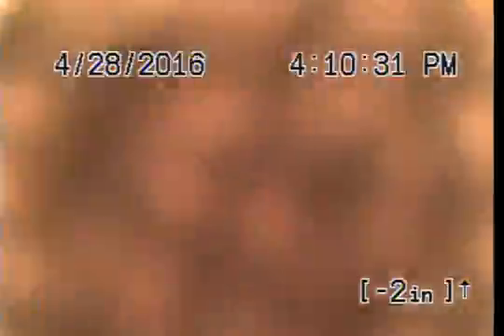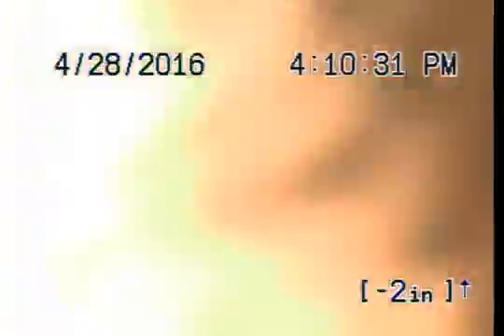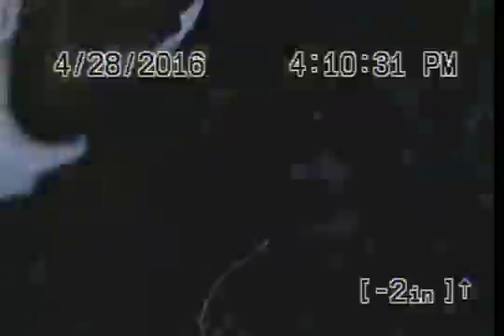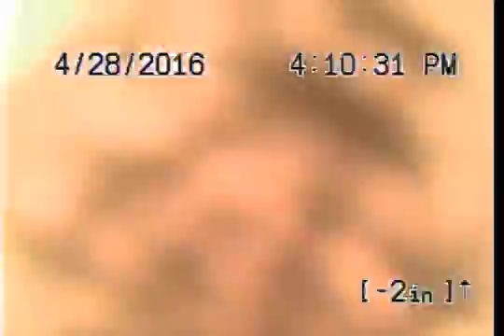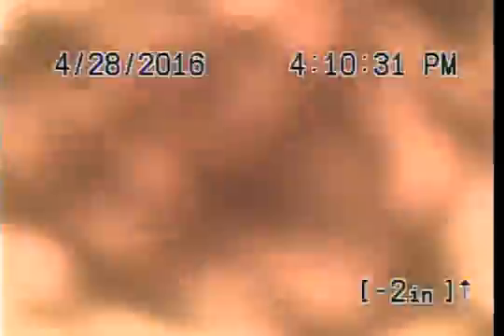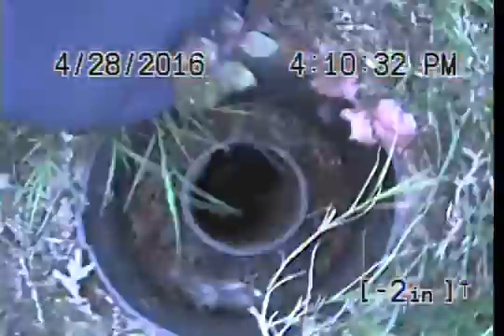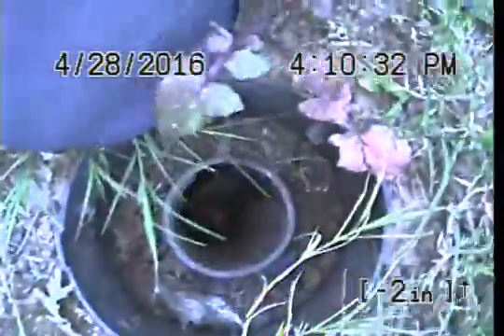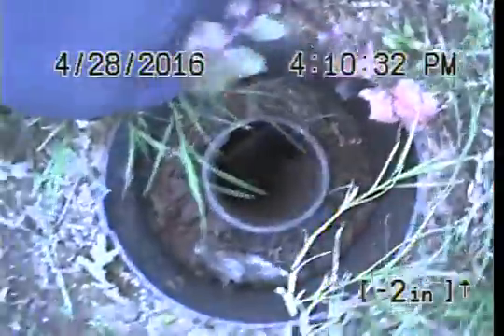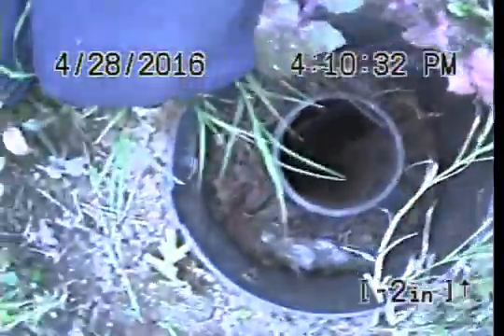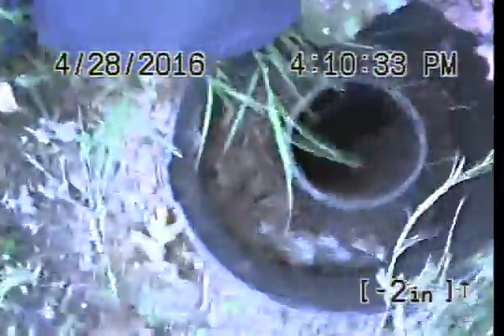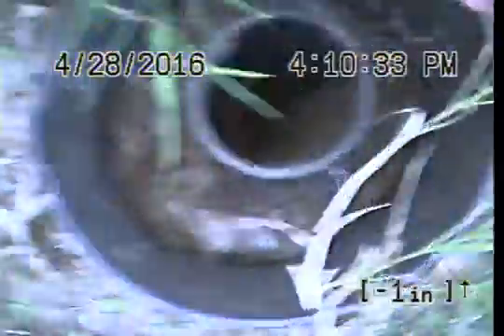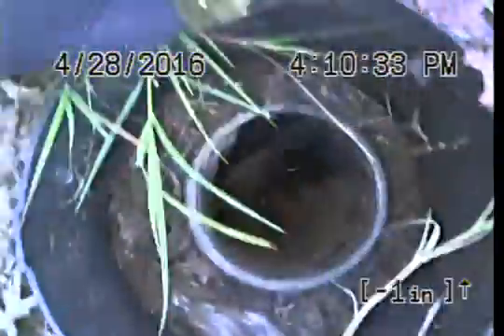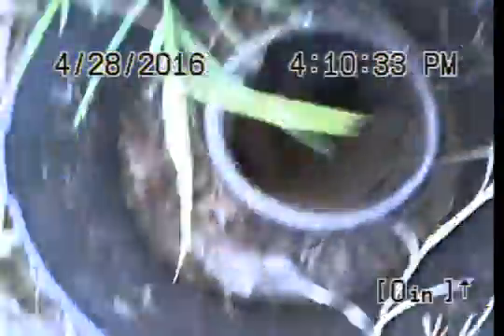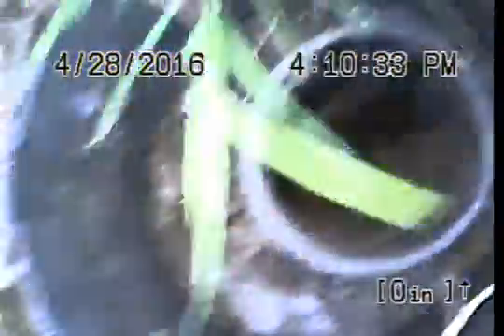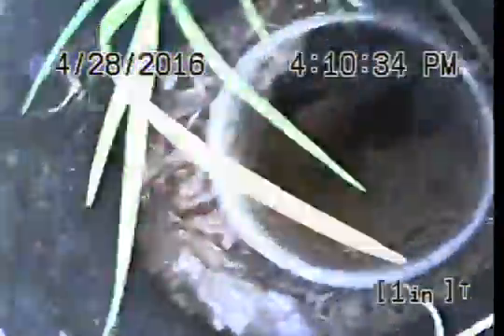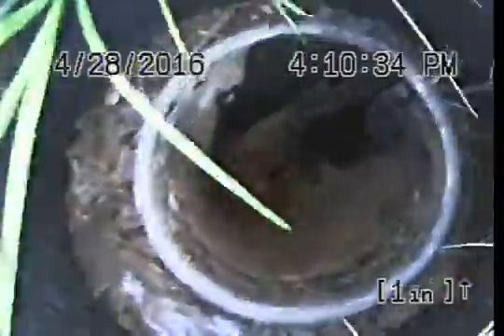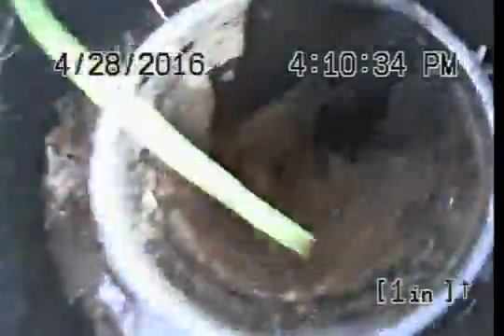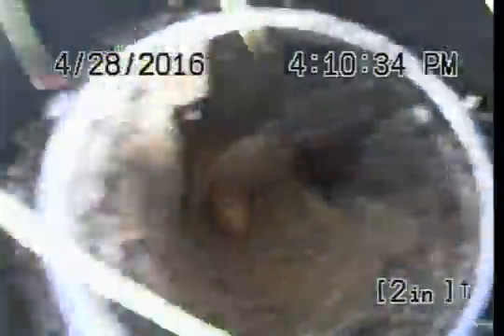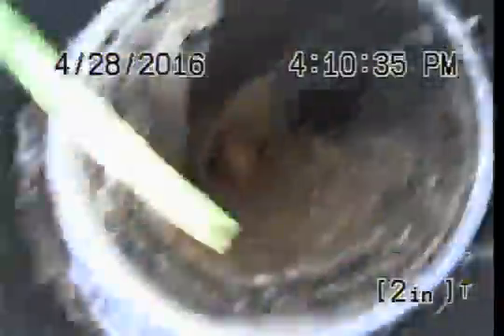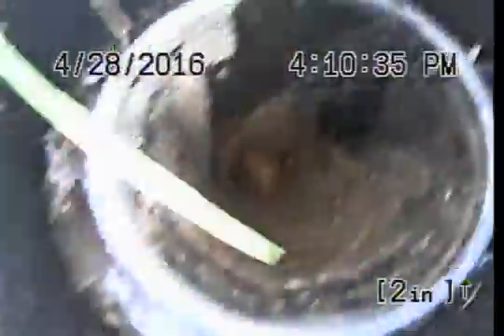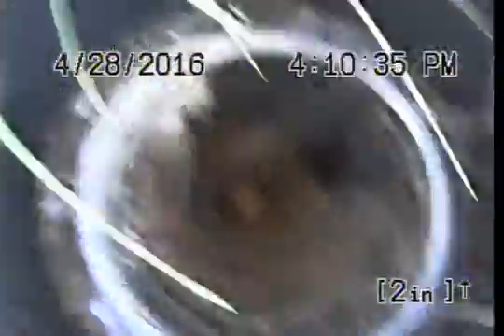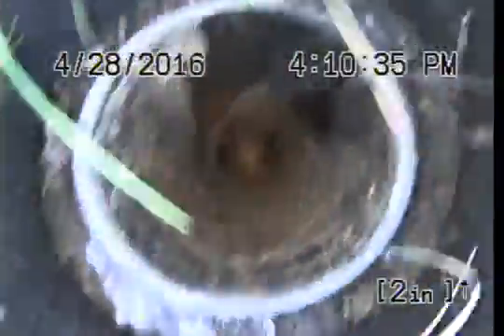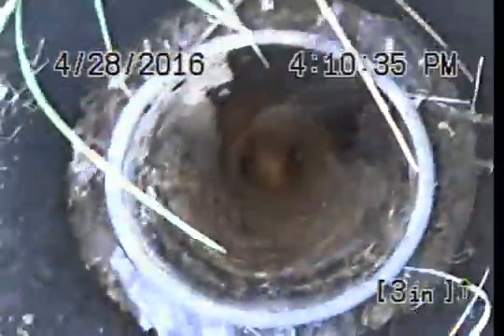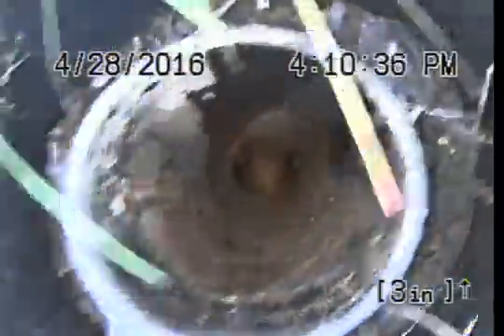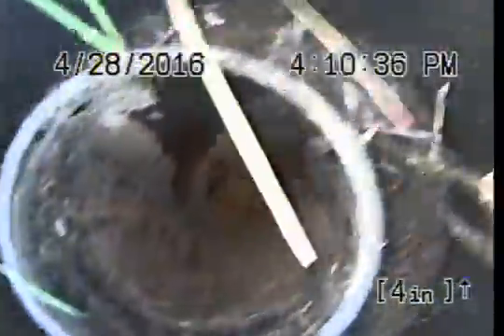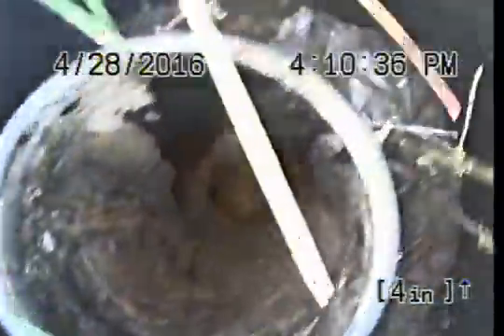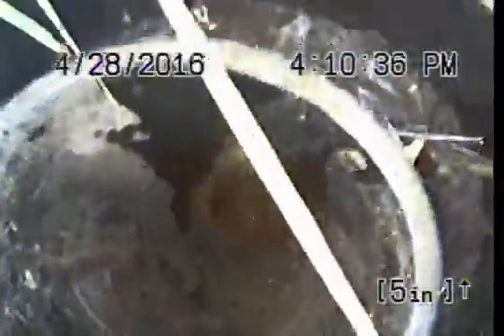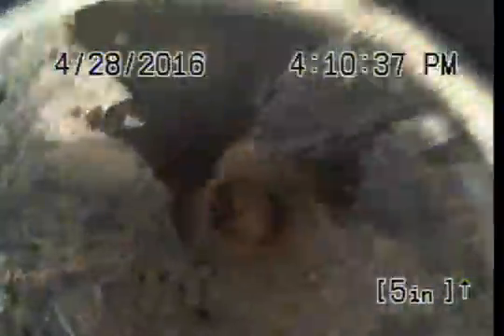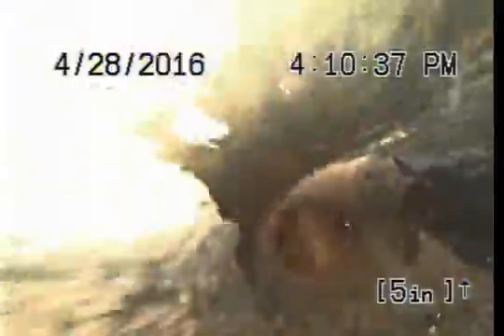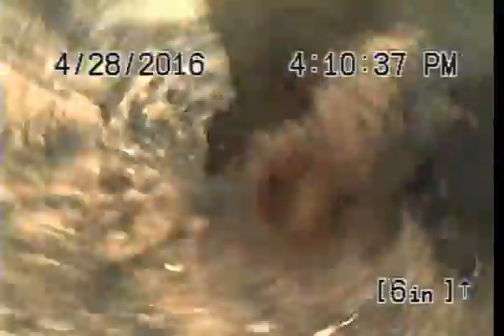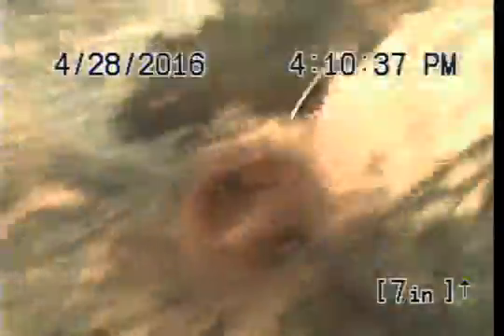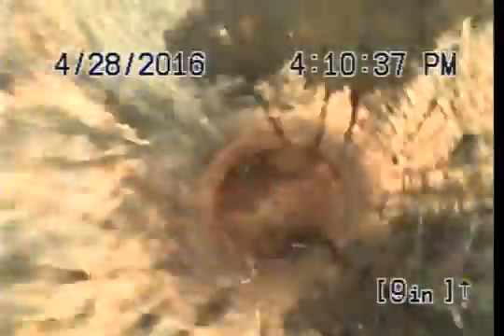Wiping off the camera lens. I'm going to go back towards the house. 4-inch, 2-way clean out.